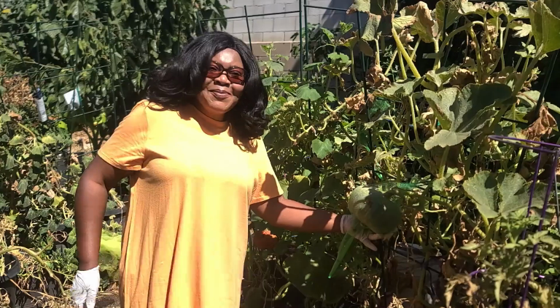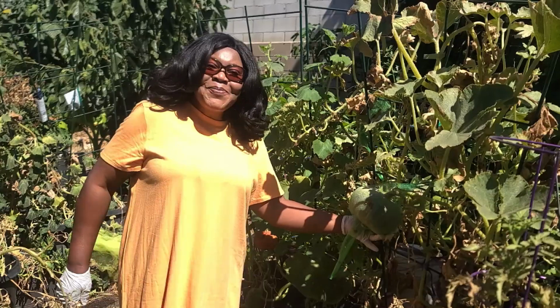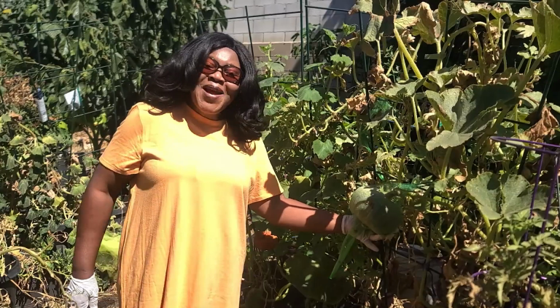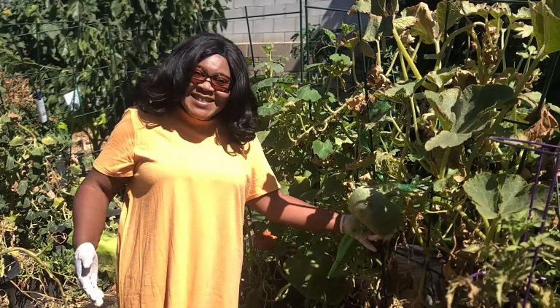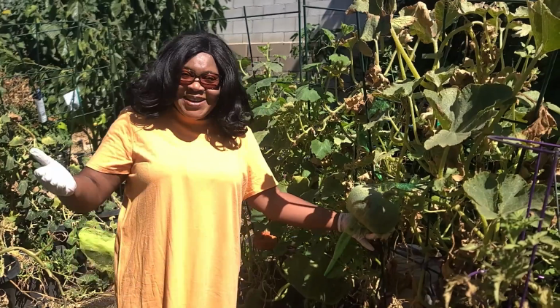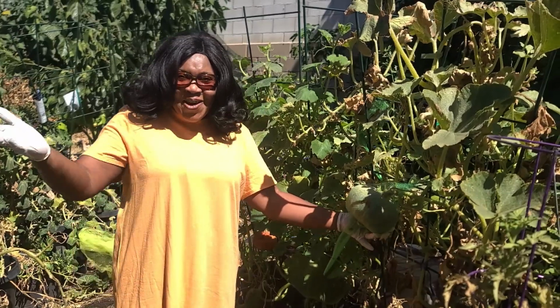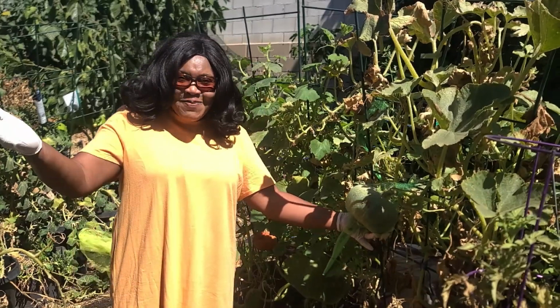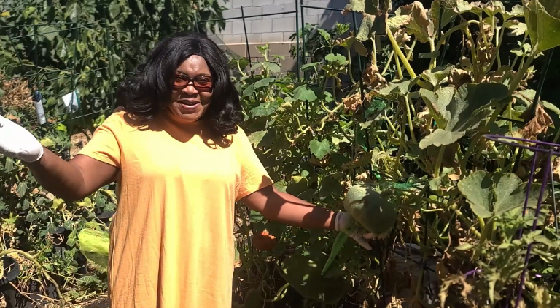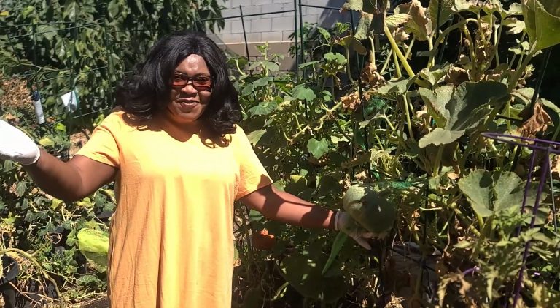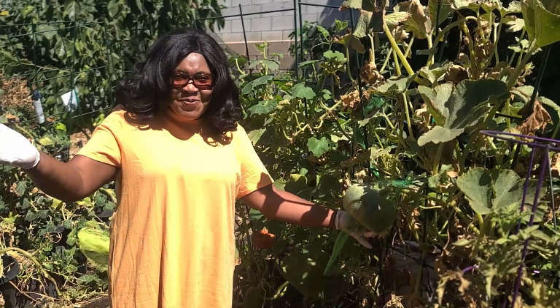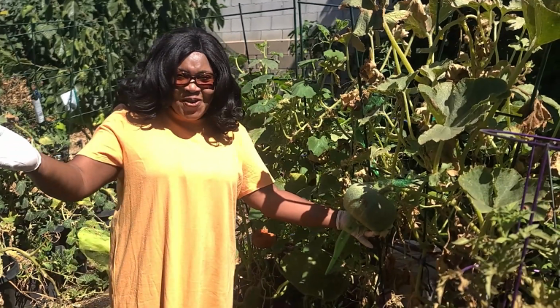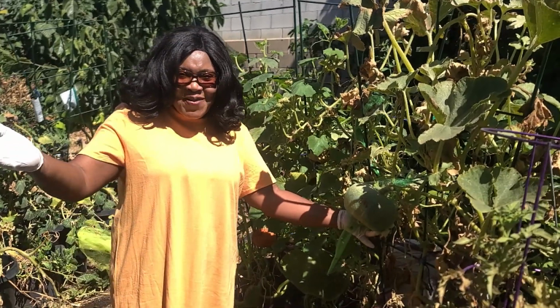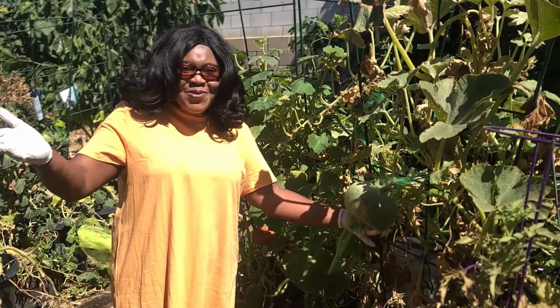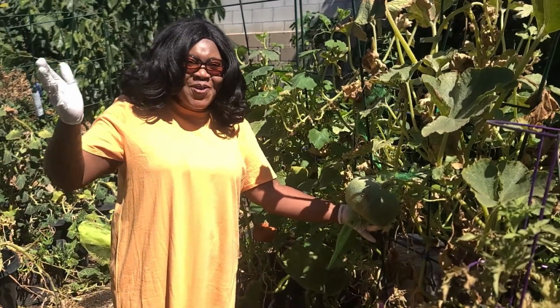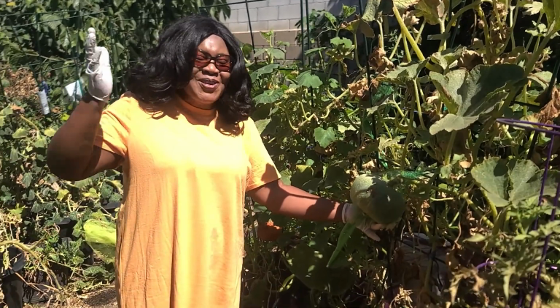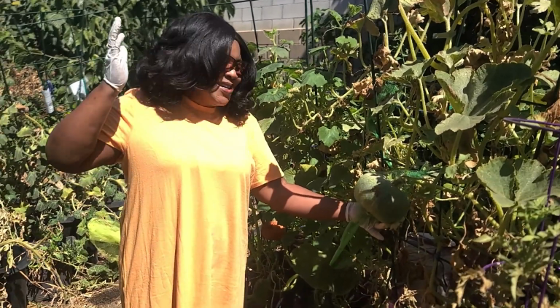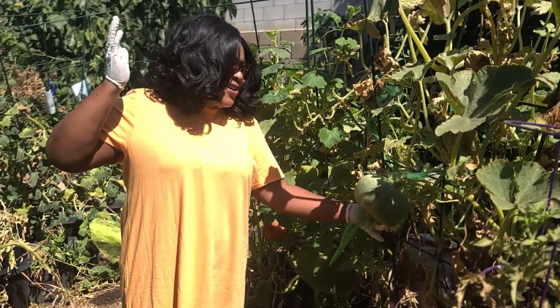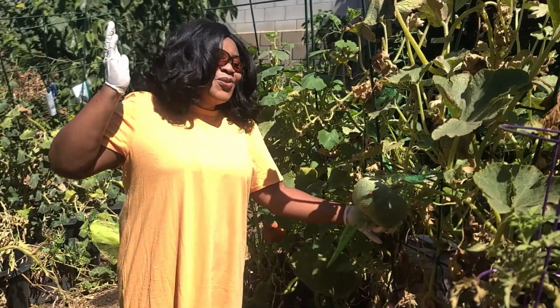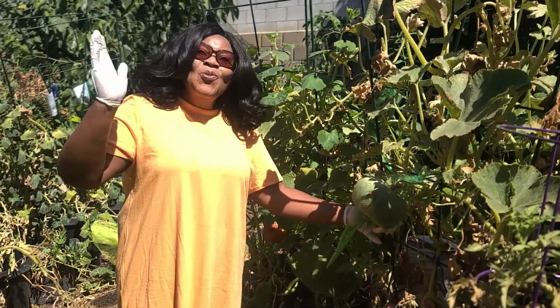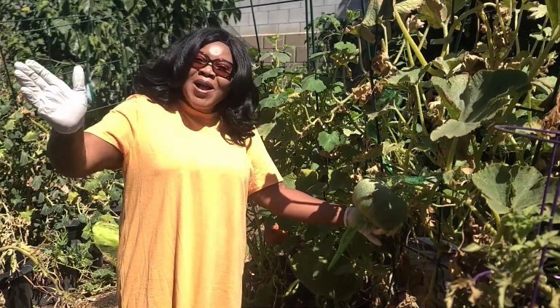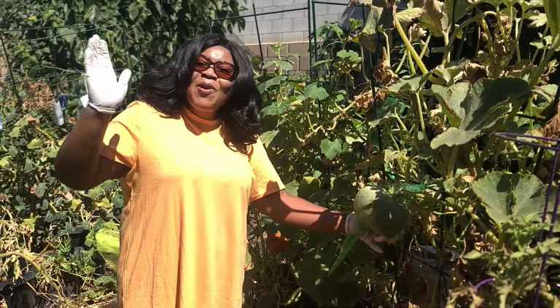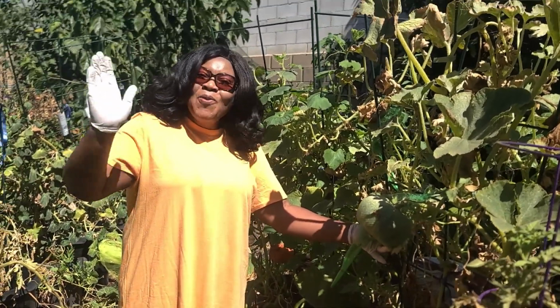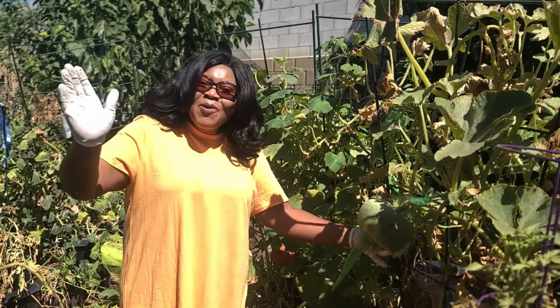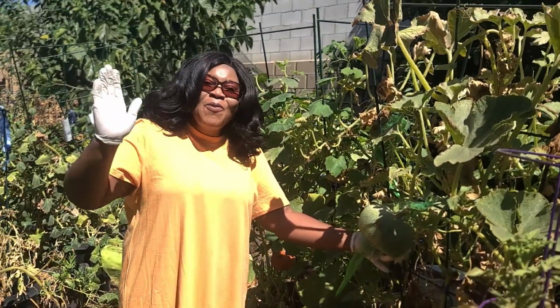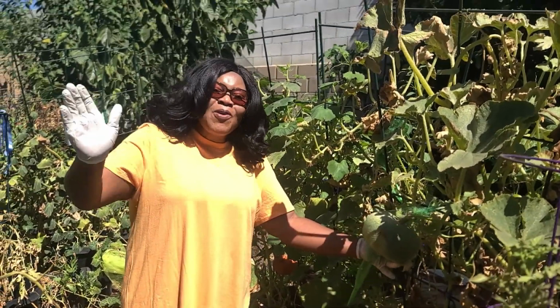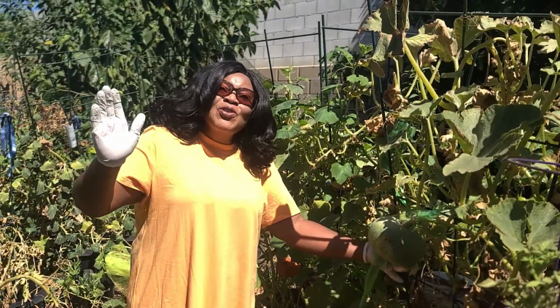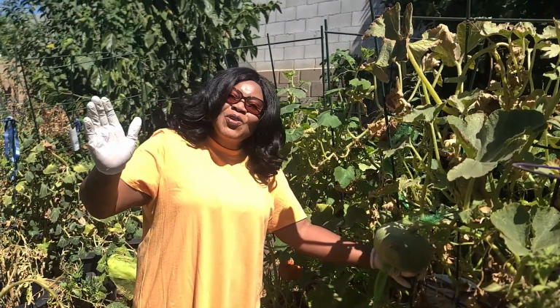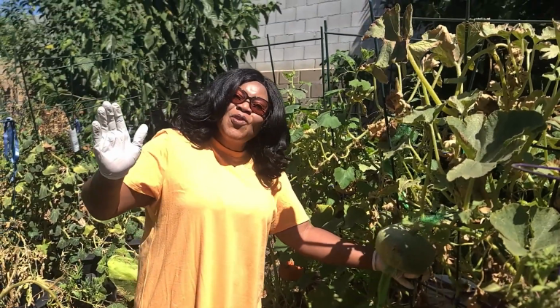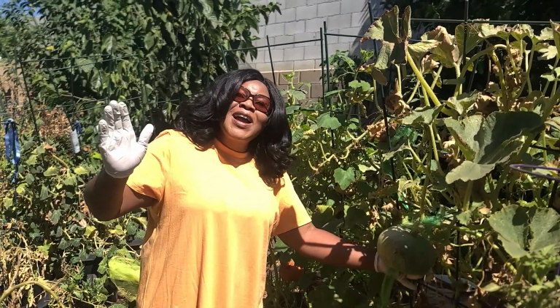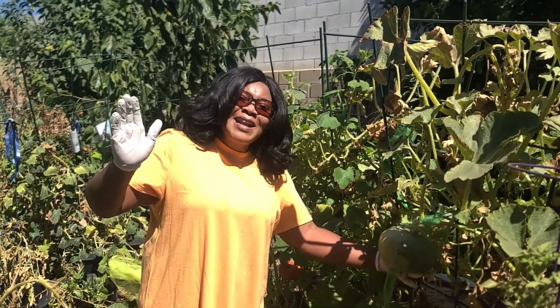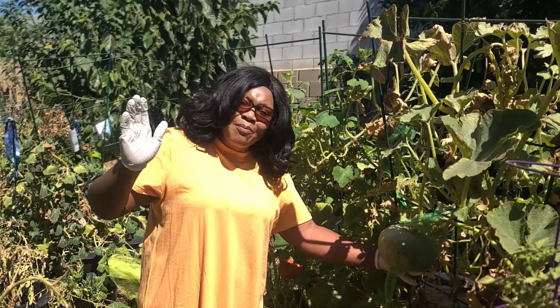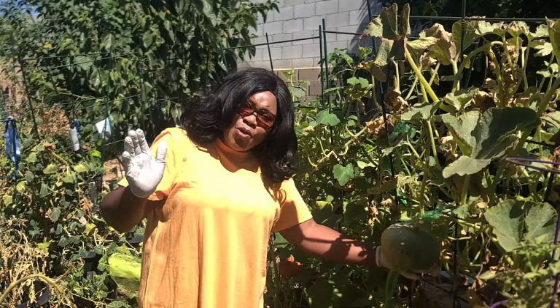Praise the Lord my beloved people all over the world. Welcome, welcome, welcome to the world of God's Garden and More.